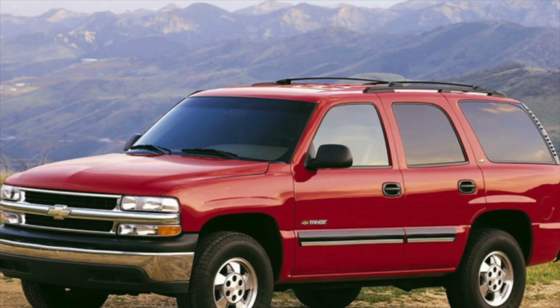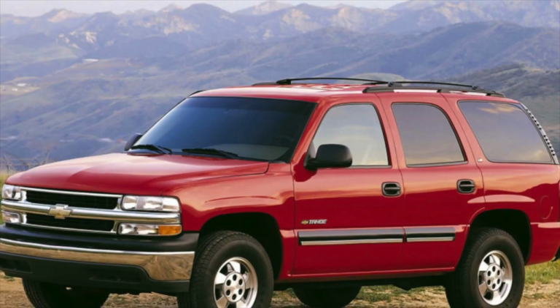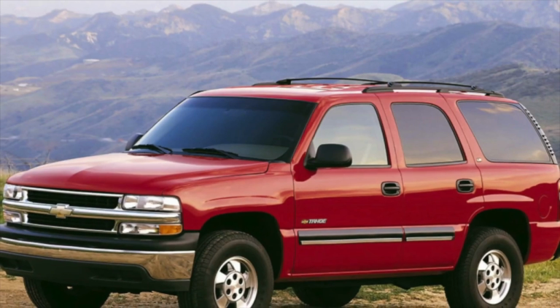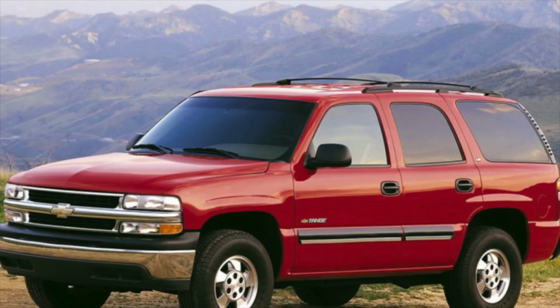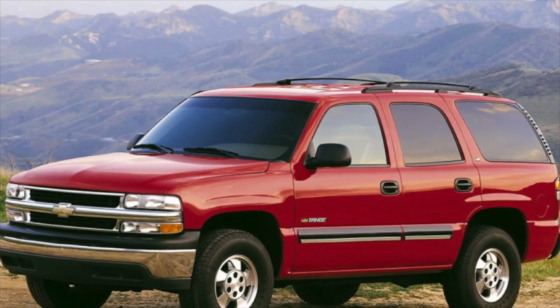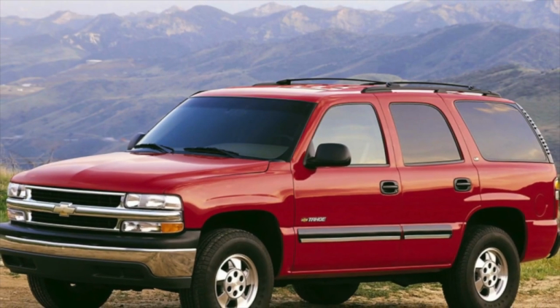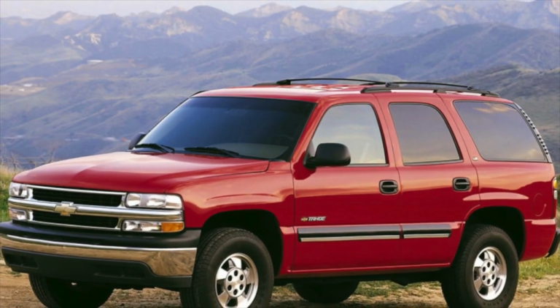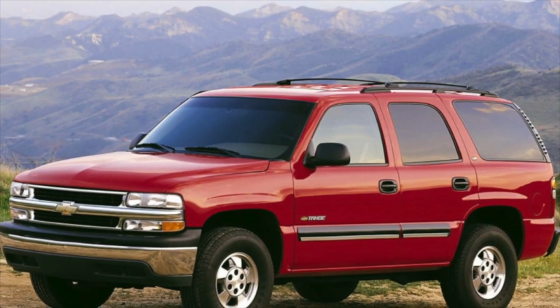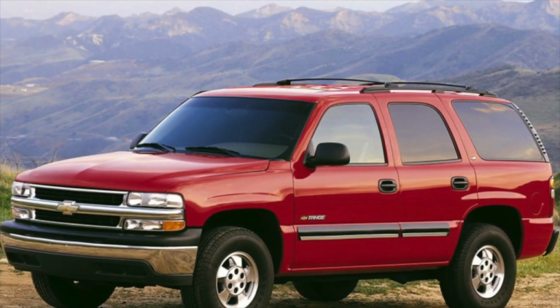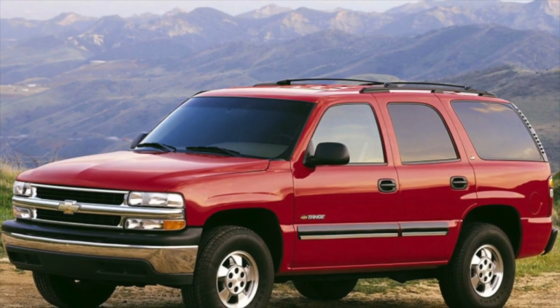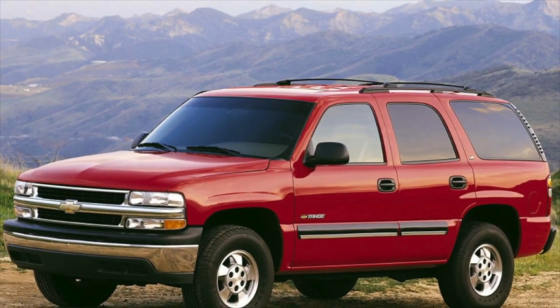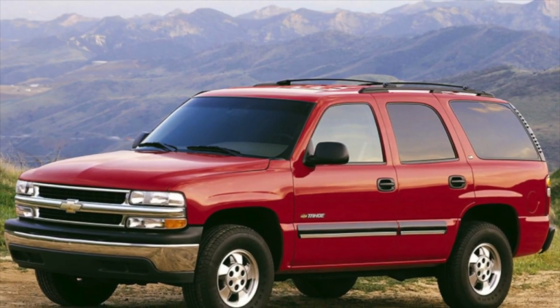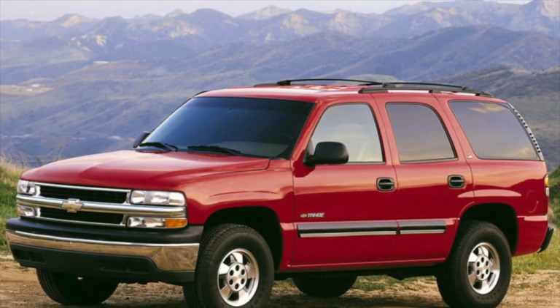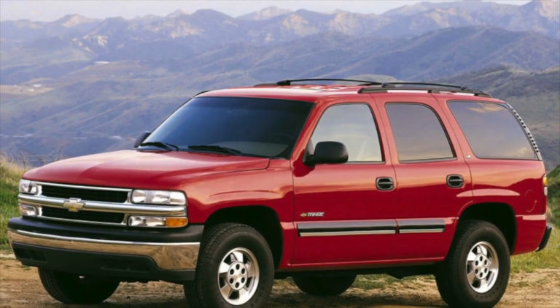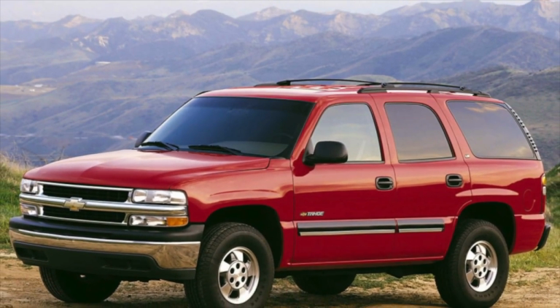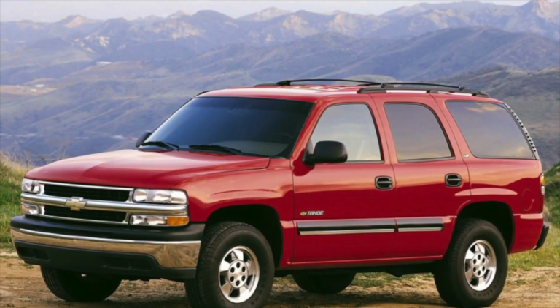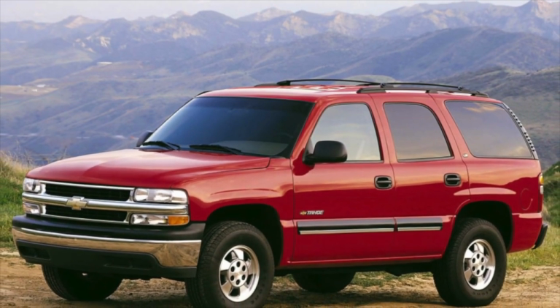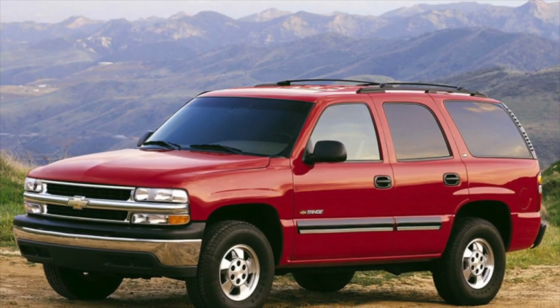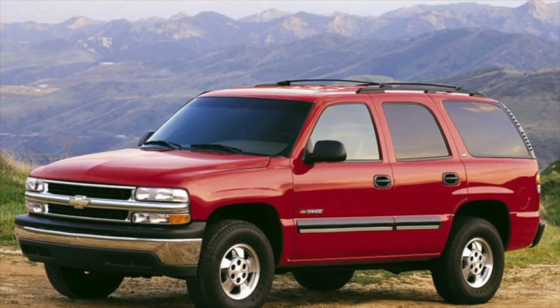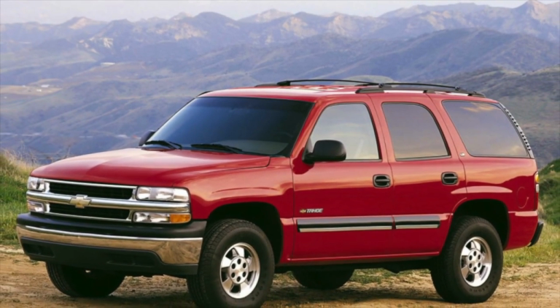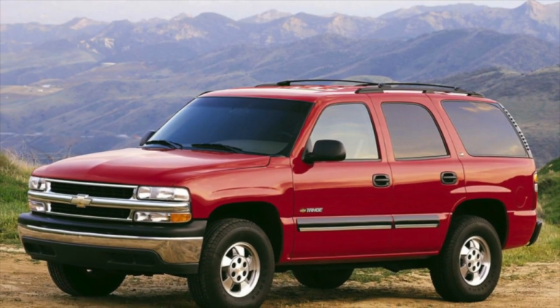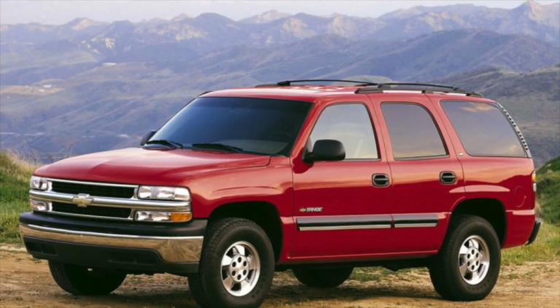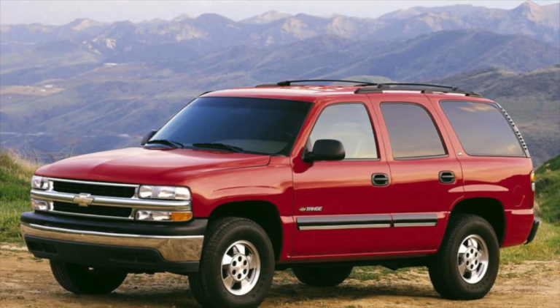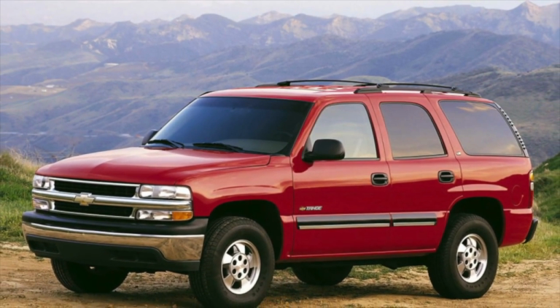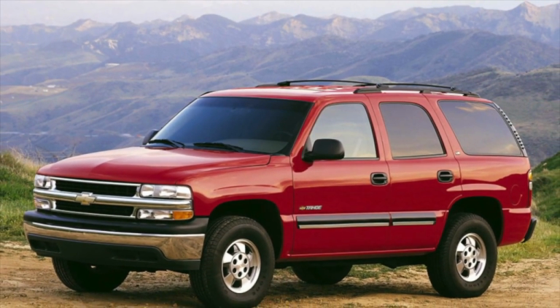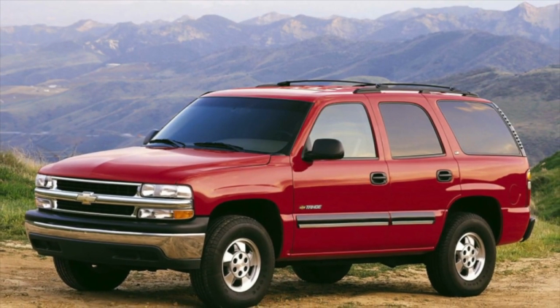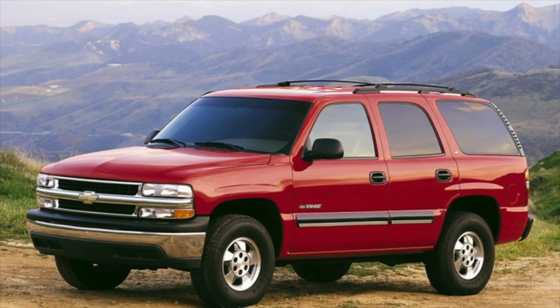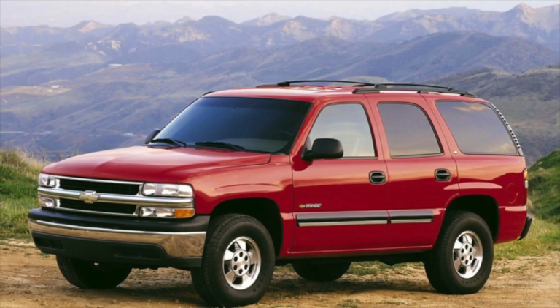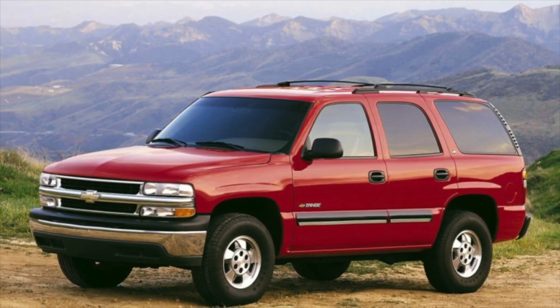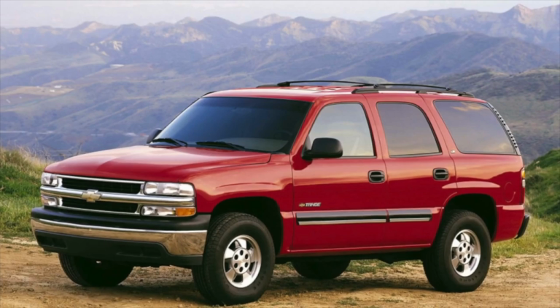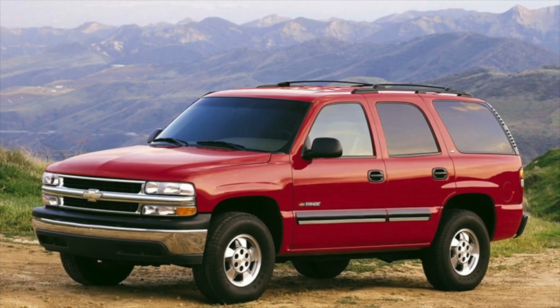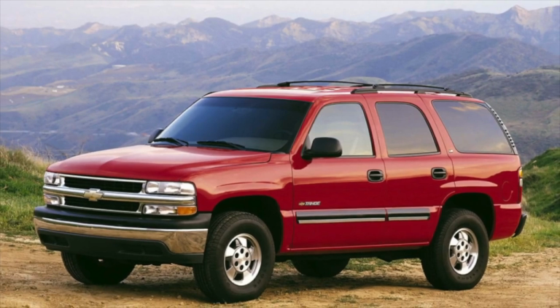Greetings dear friends. I present to your attention the most common malfunctions and breakdowns that occur on the Chevrolet Tahoe.